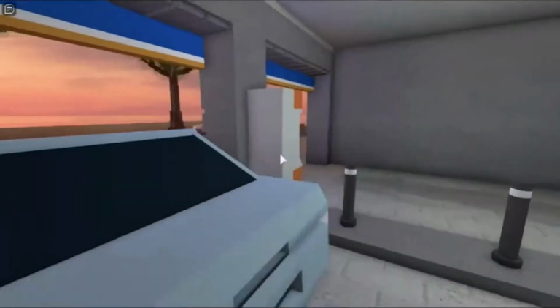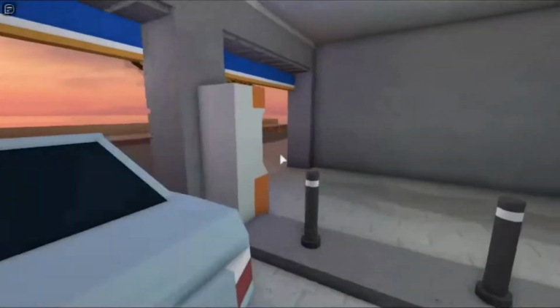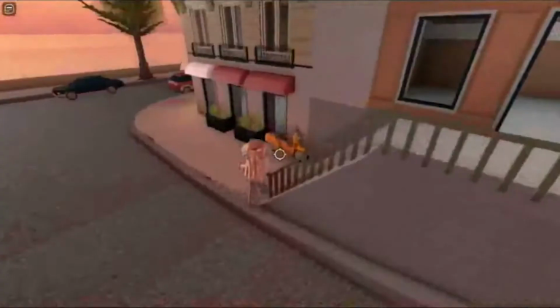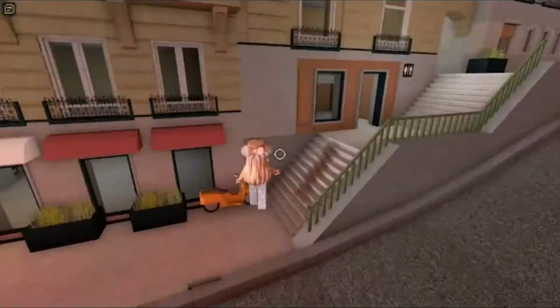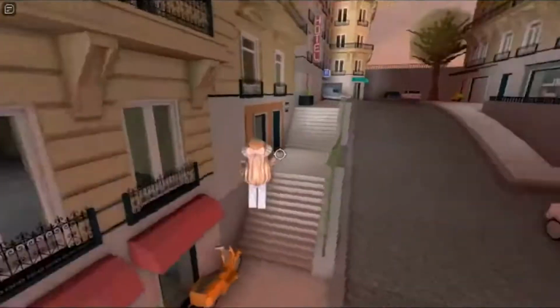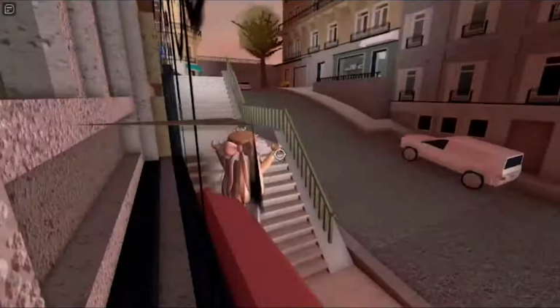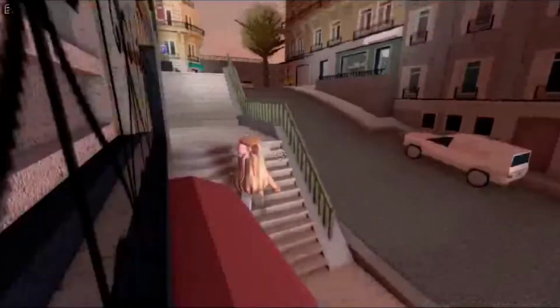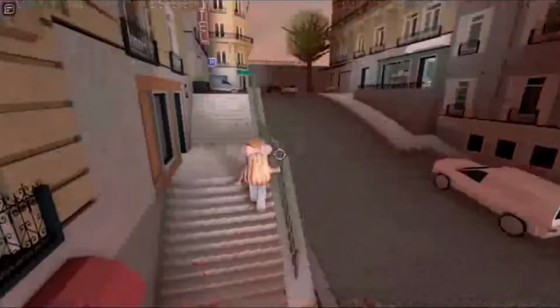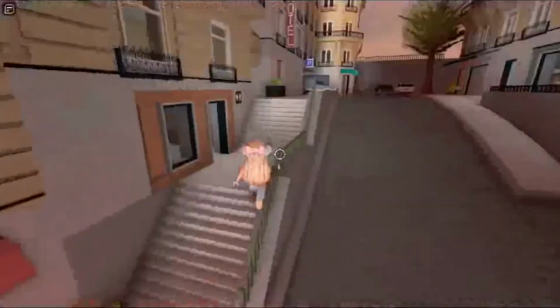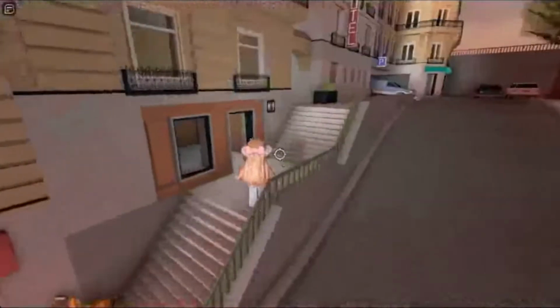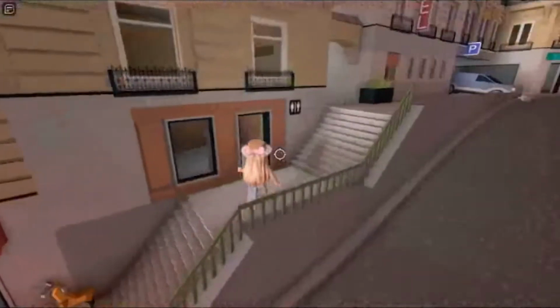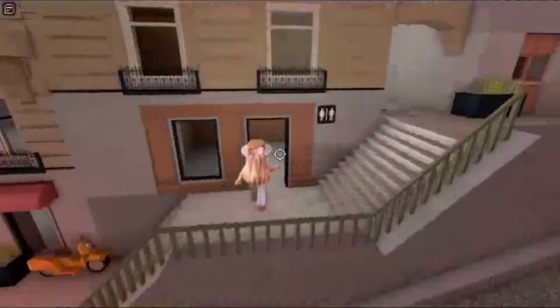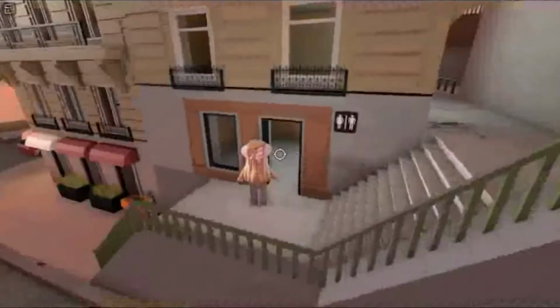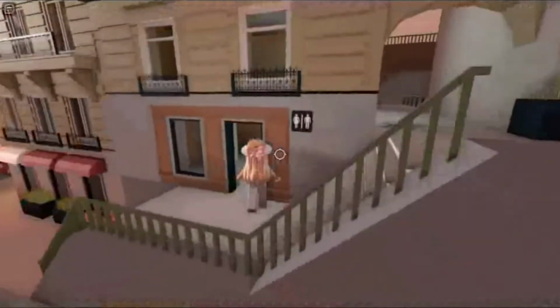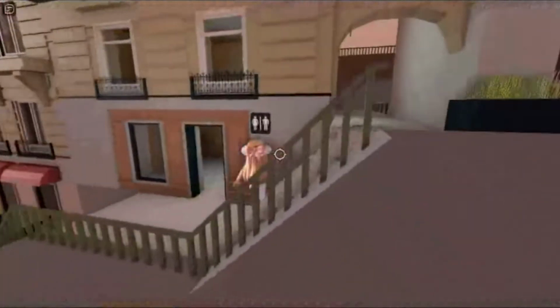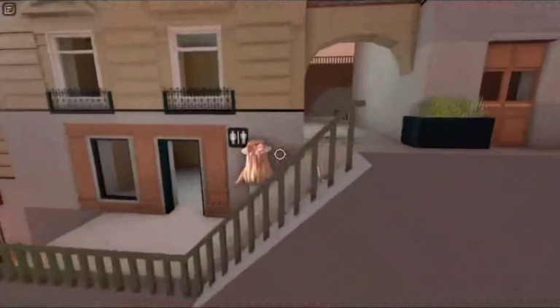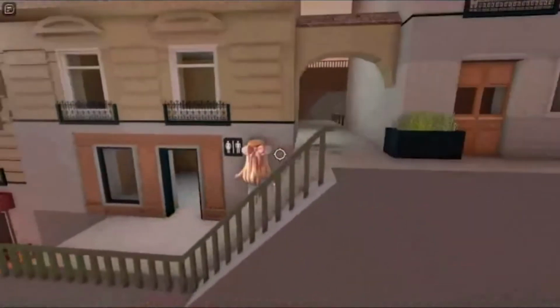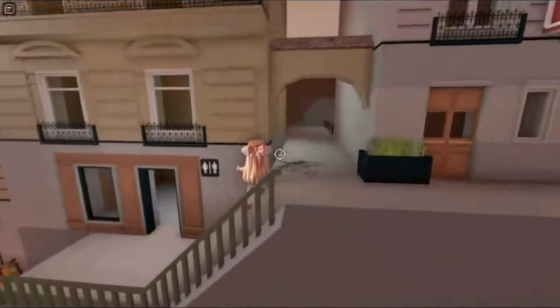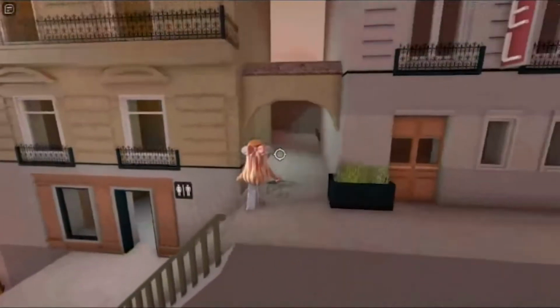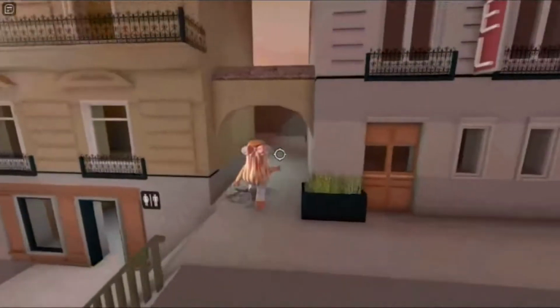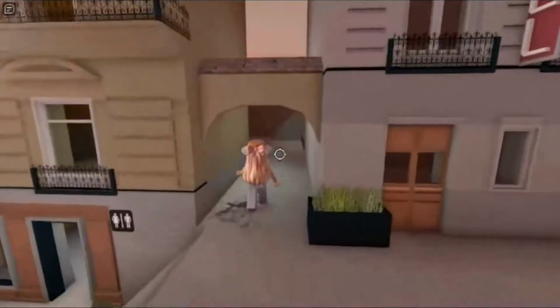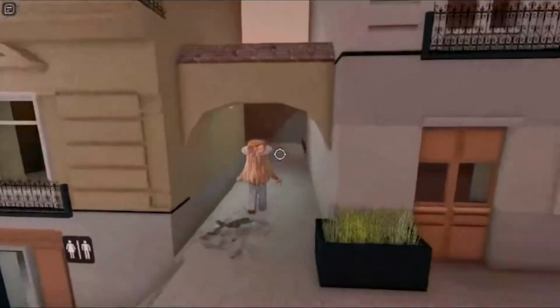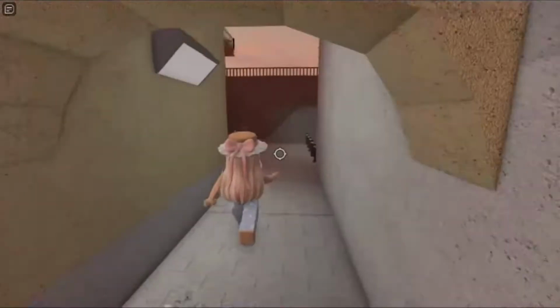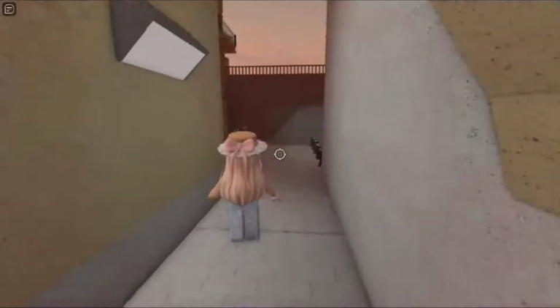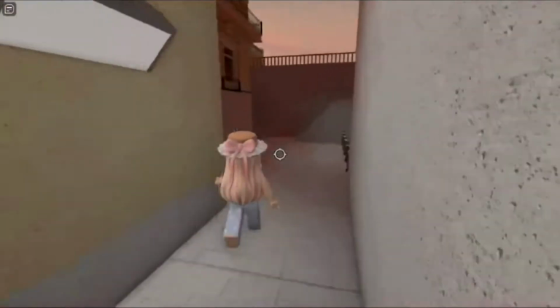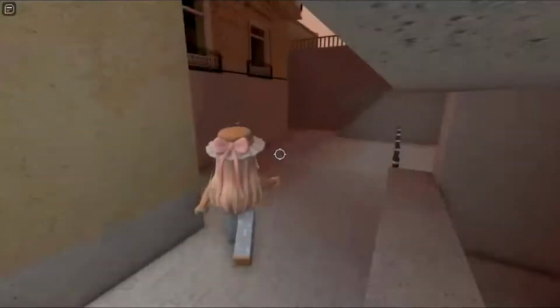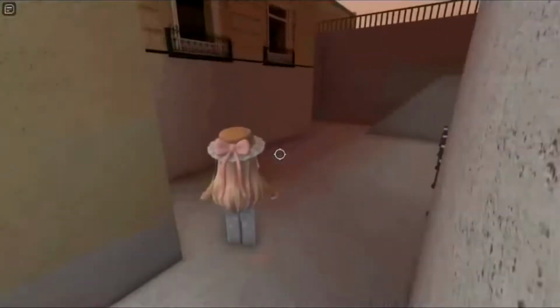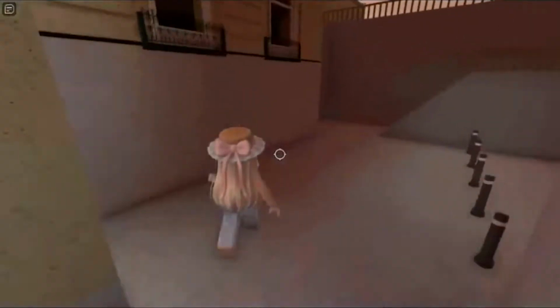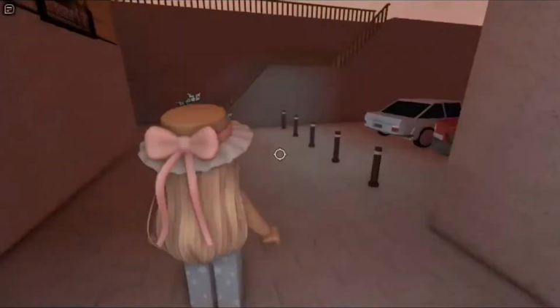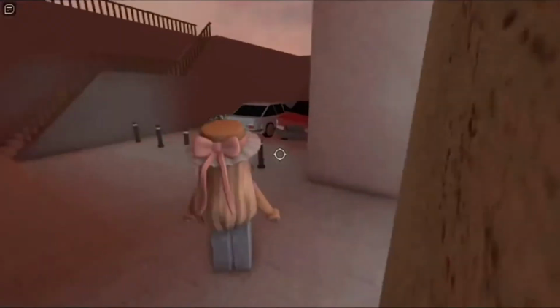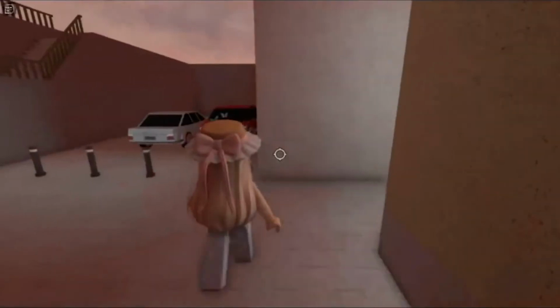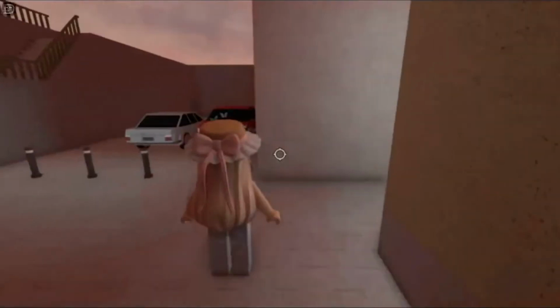In case you were still wondering, the game is indeed set in Paris, which means that you get to see the different buildings in Paris.